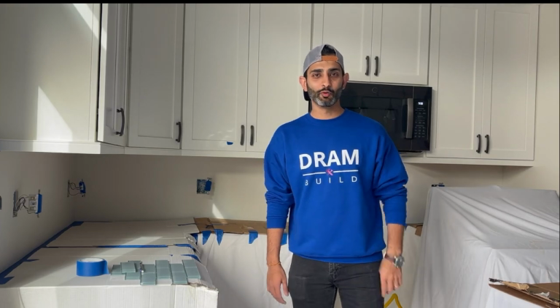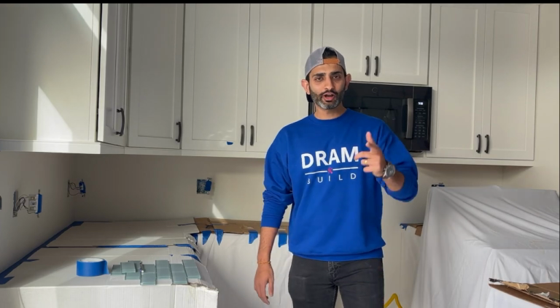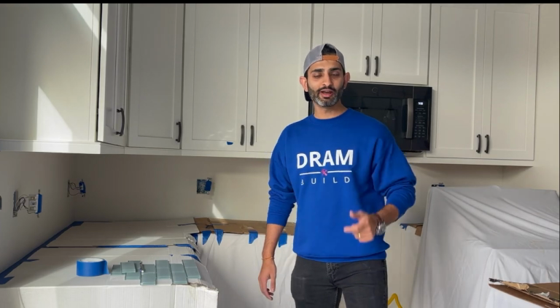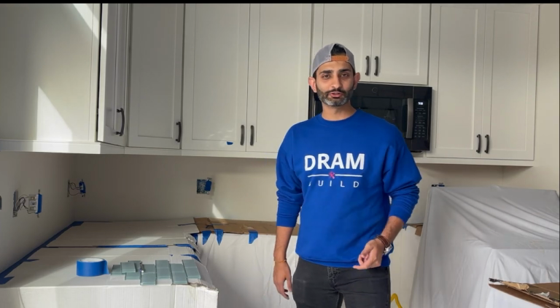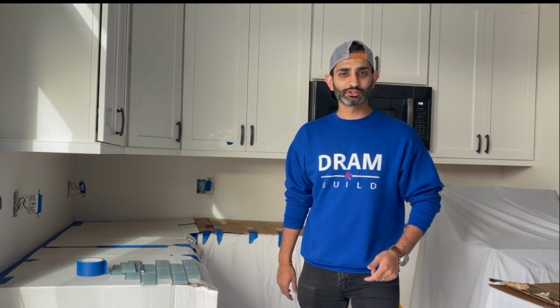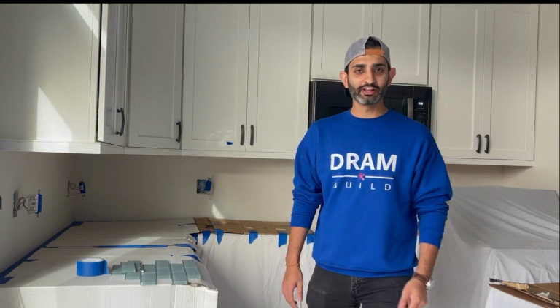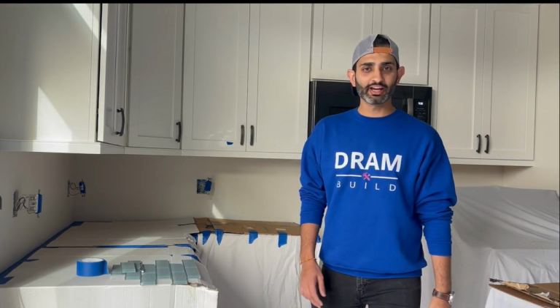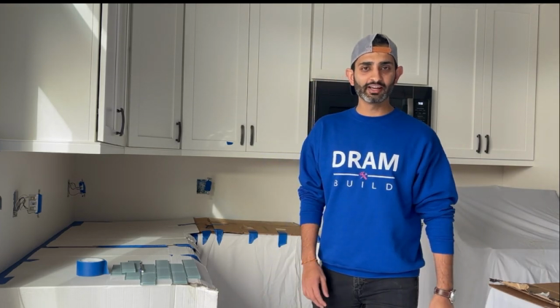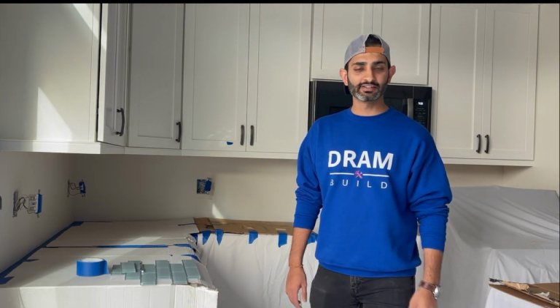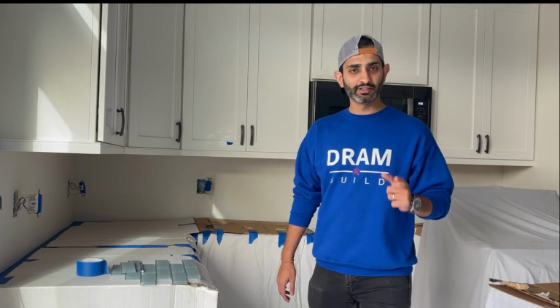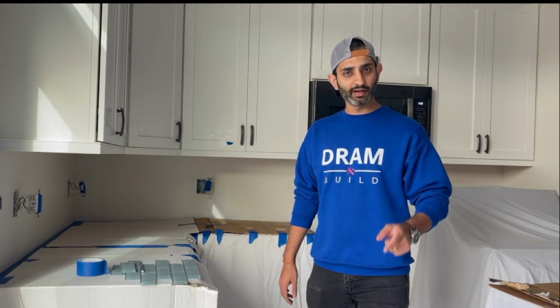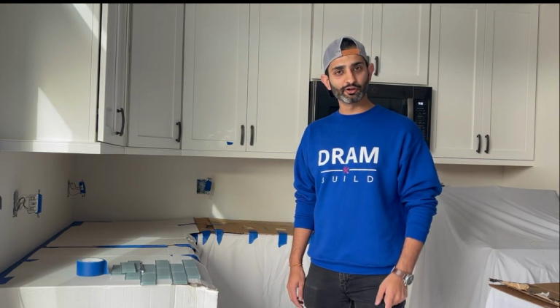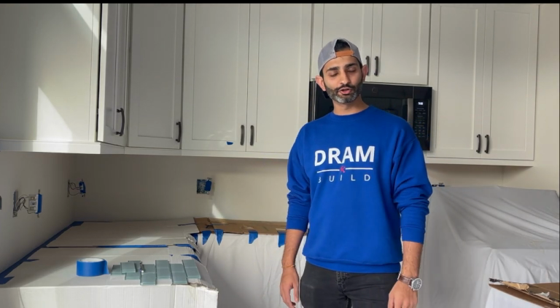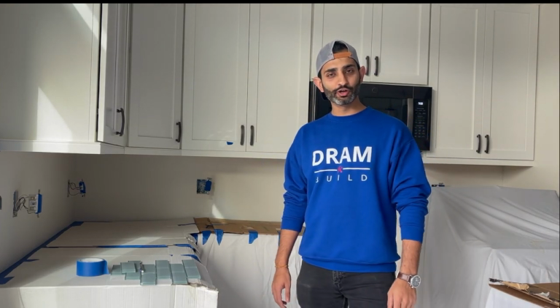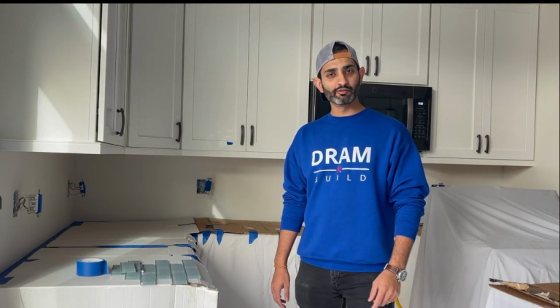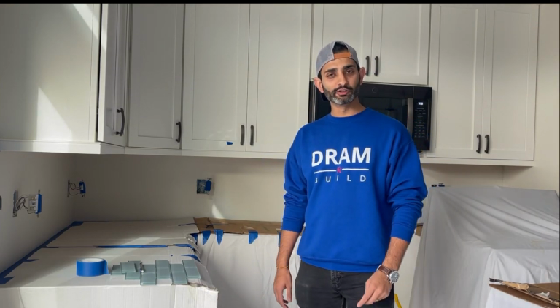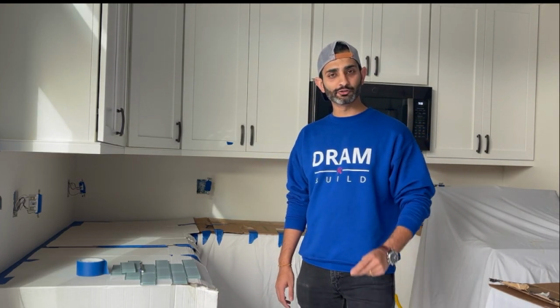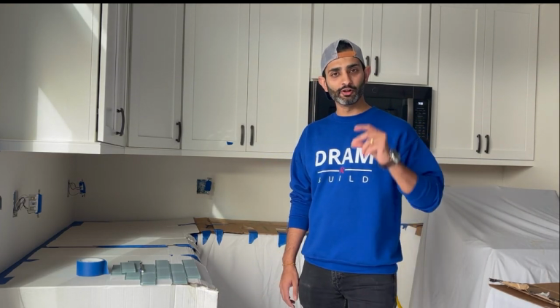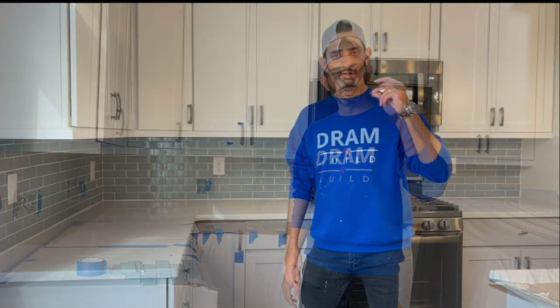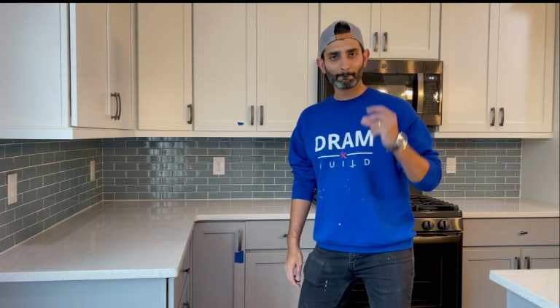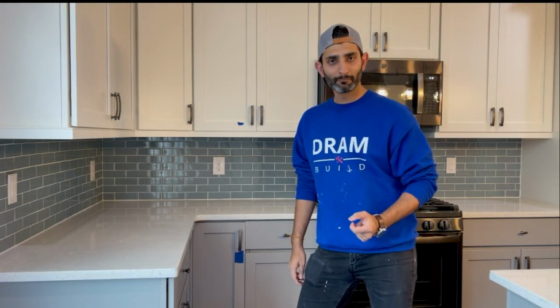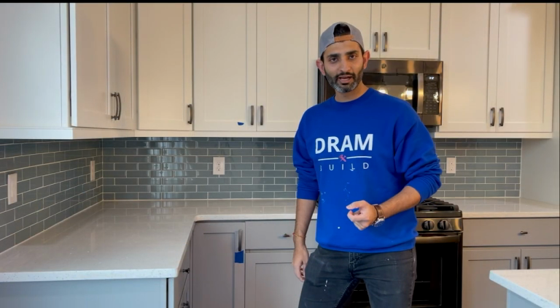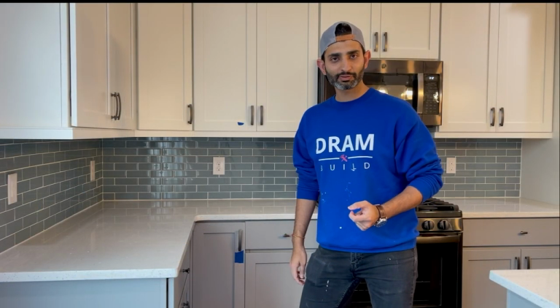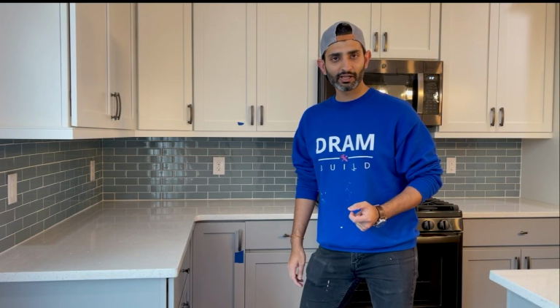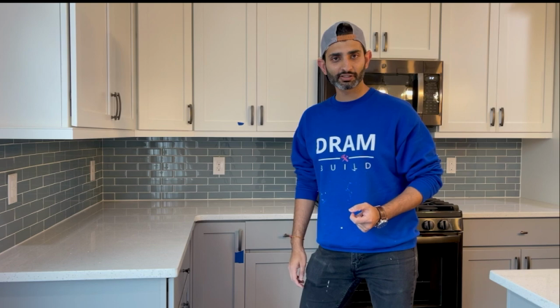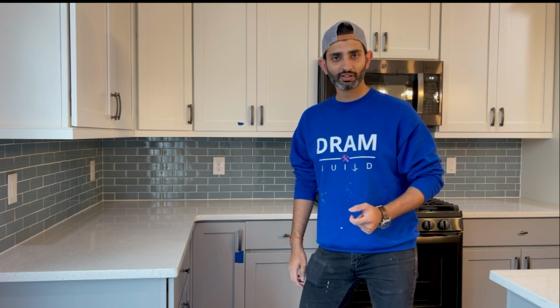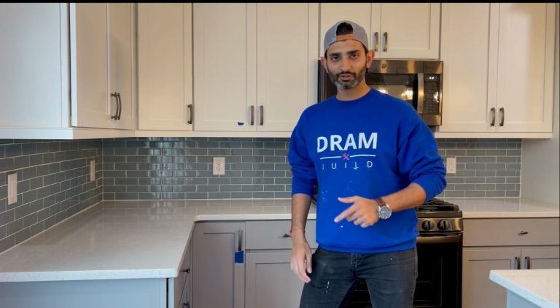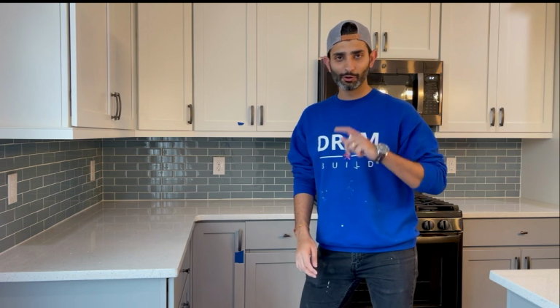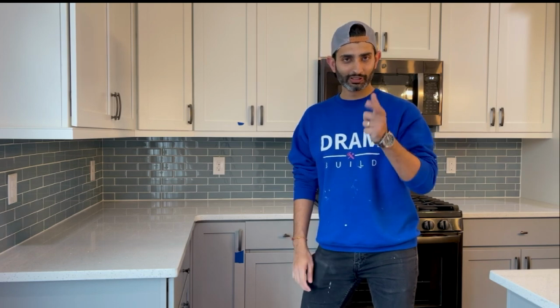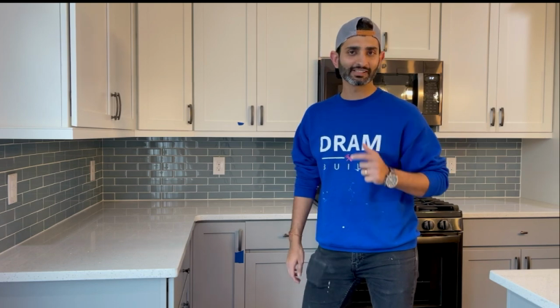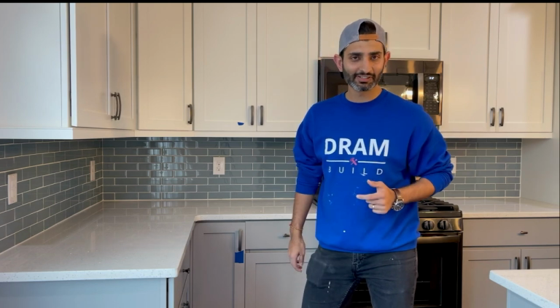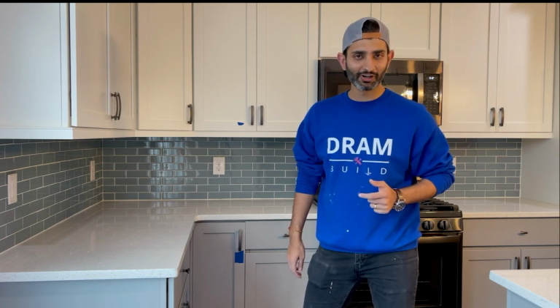Welcome back to the channel guys. Today I'm going to show you how to install backsplash, so let's get started.